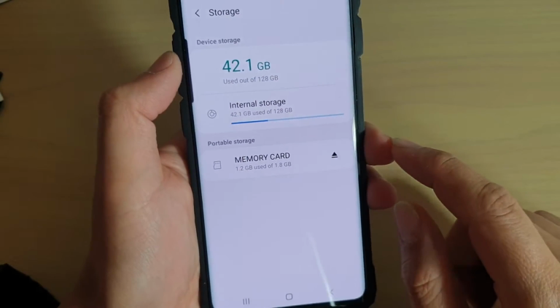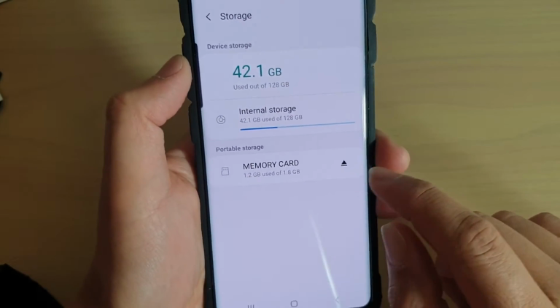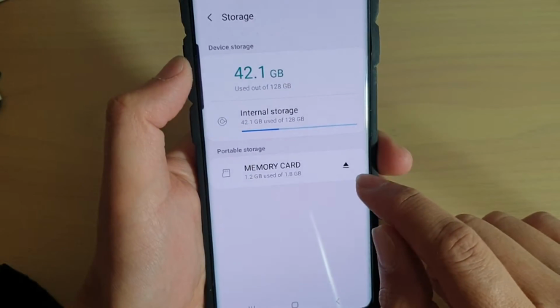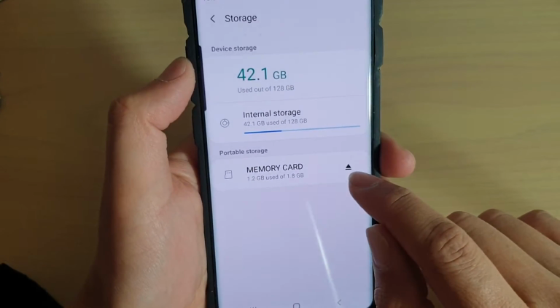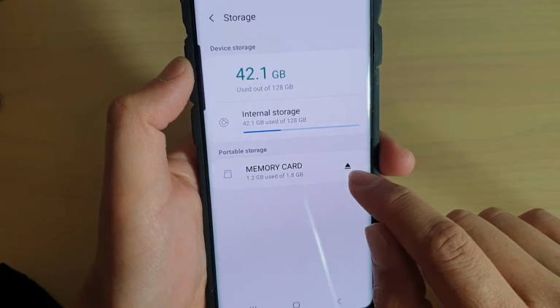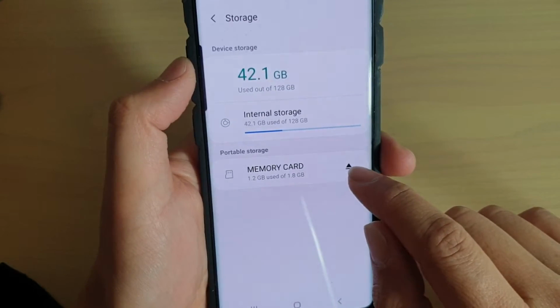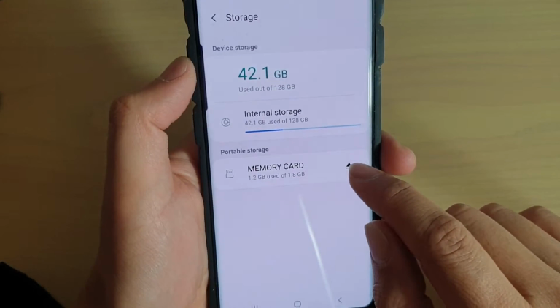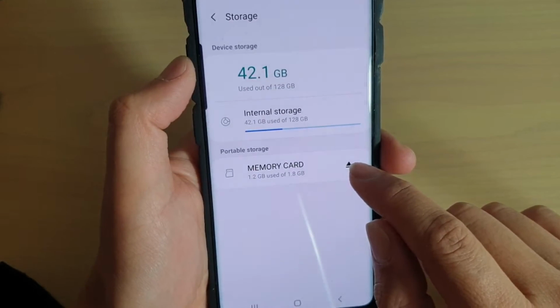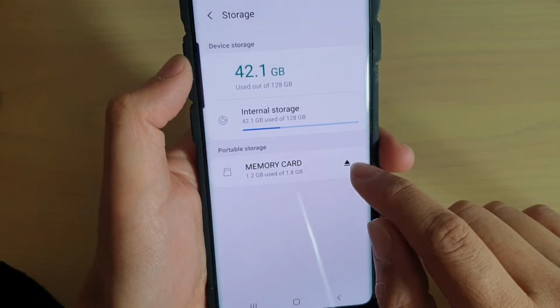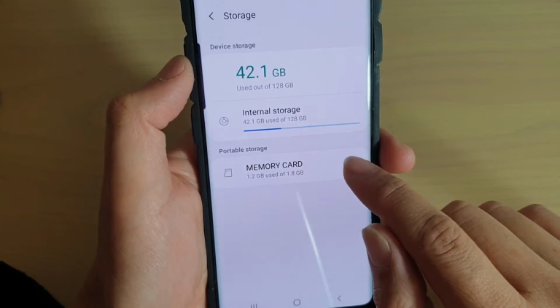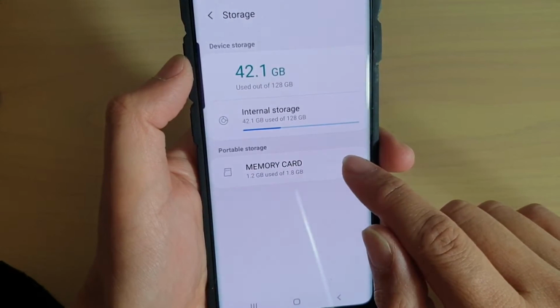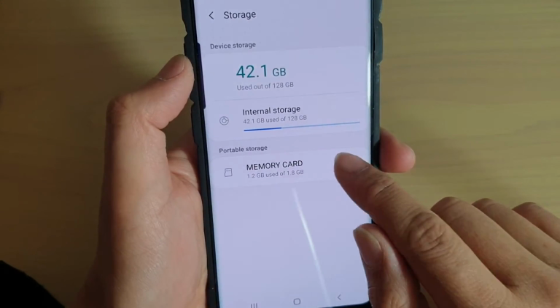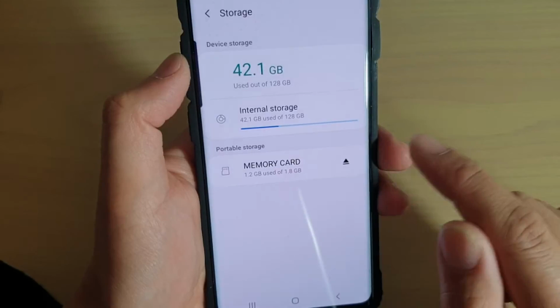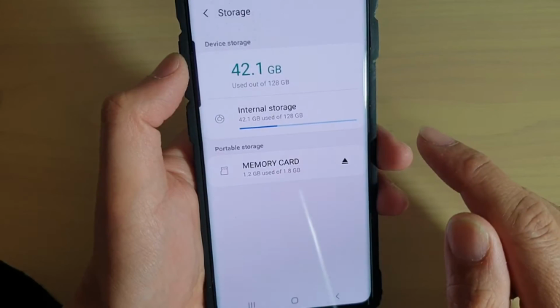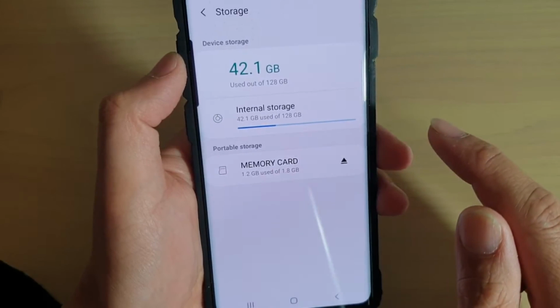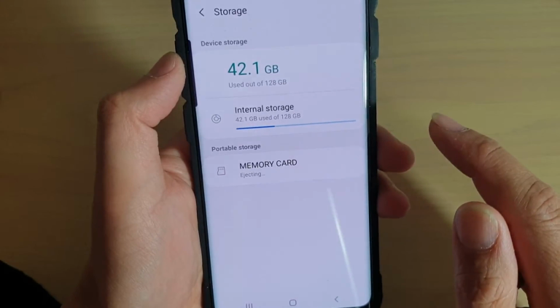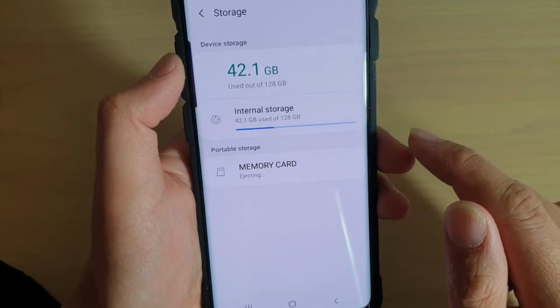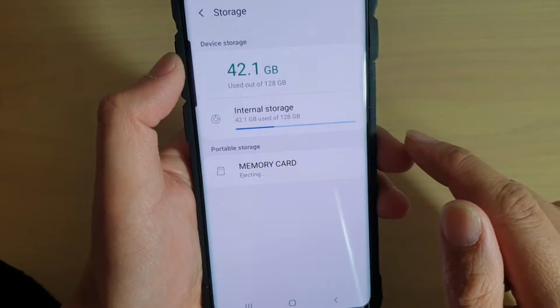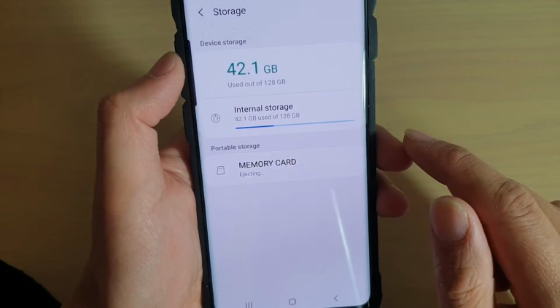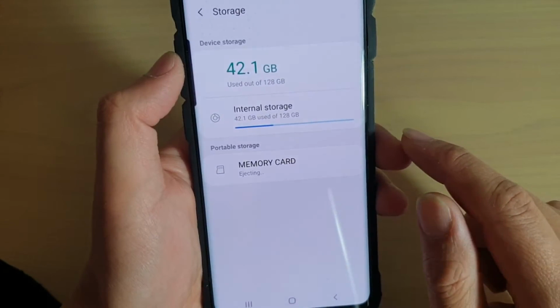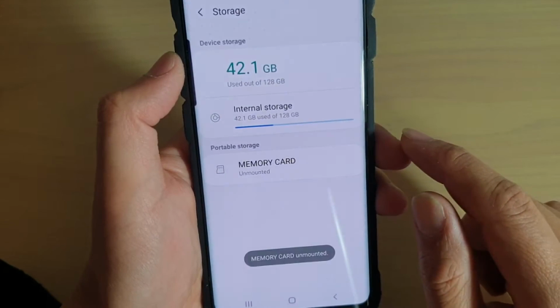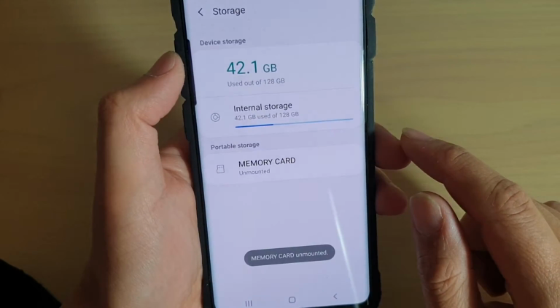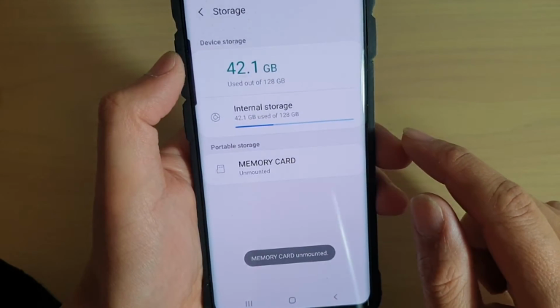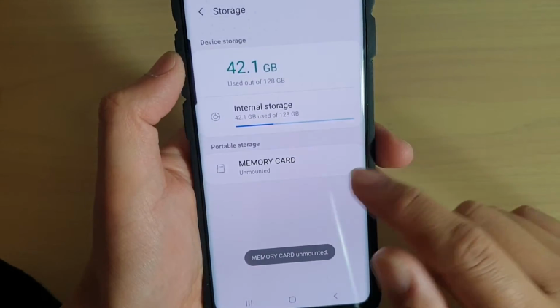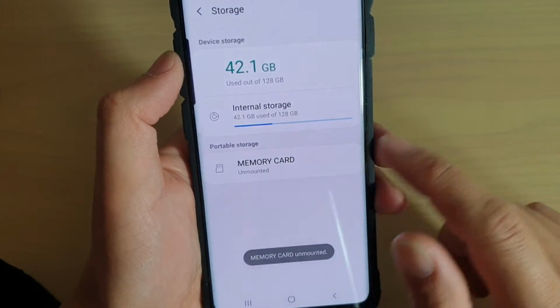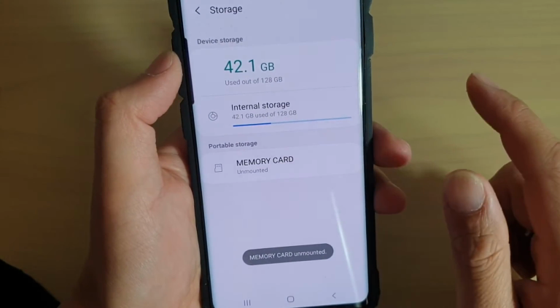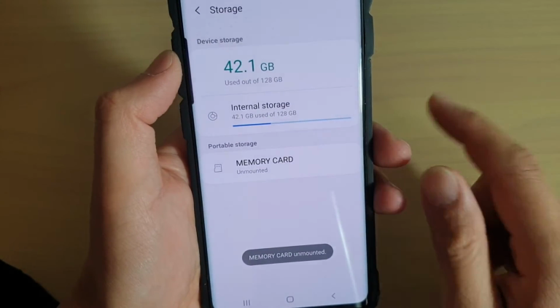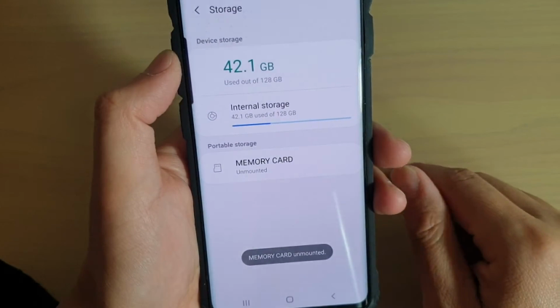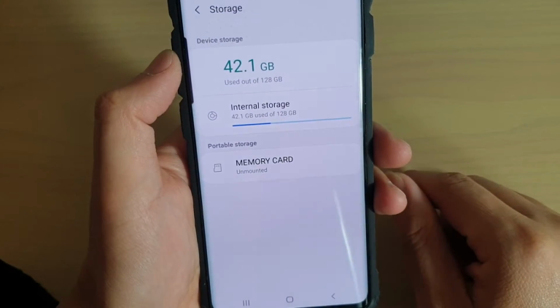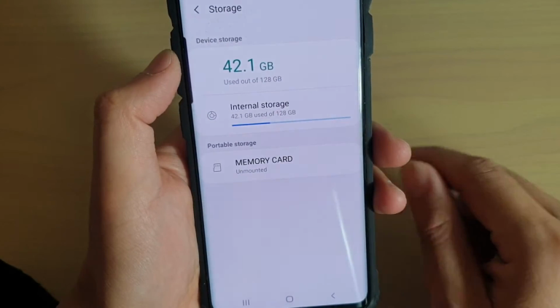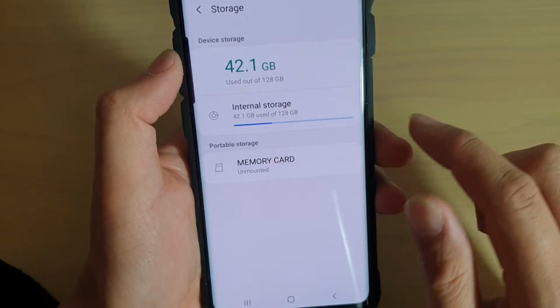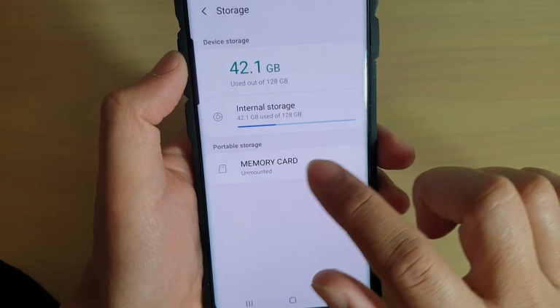There is also an Eject button right here, where you can just tap on it and it will unmount the SD card straight away.